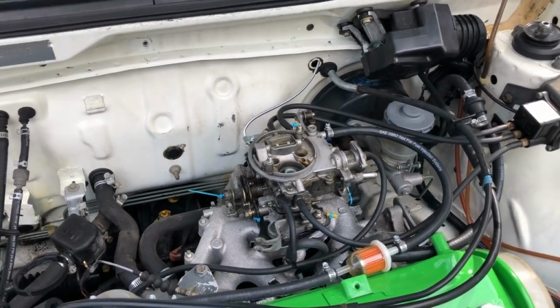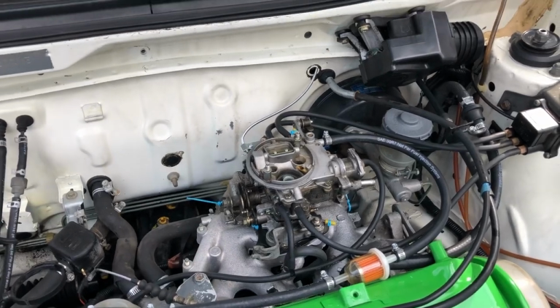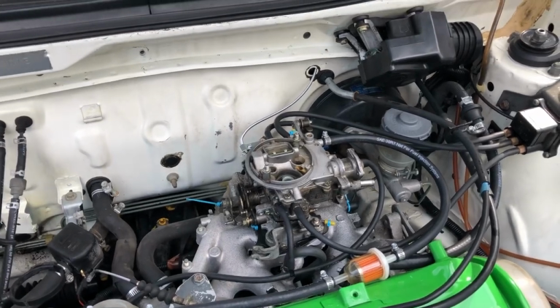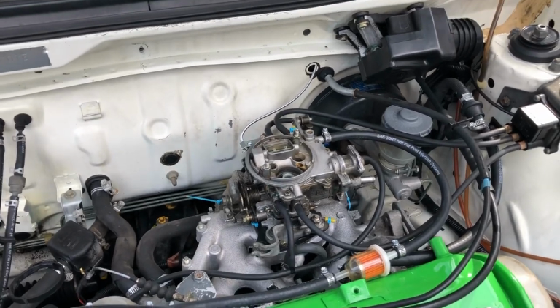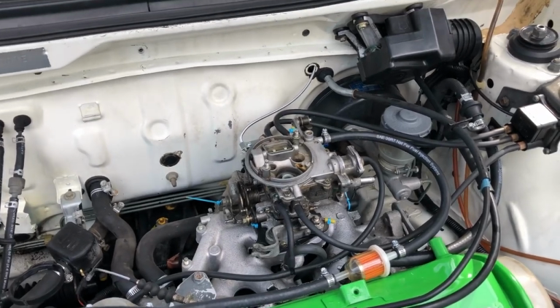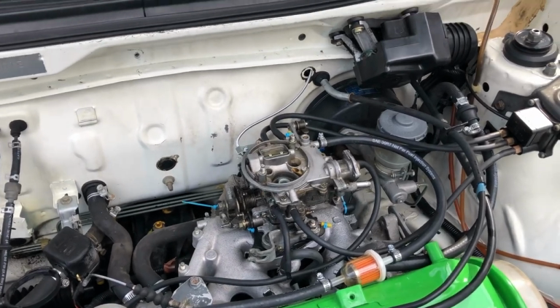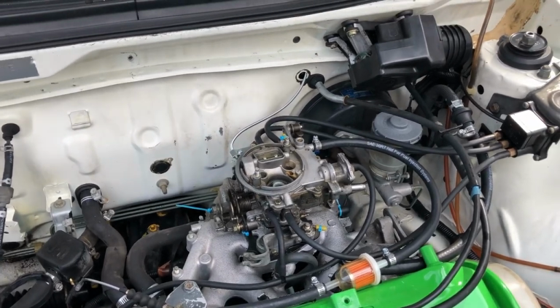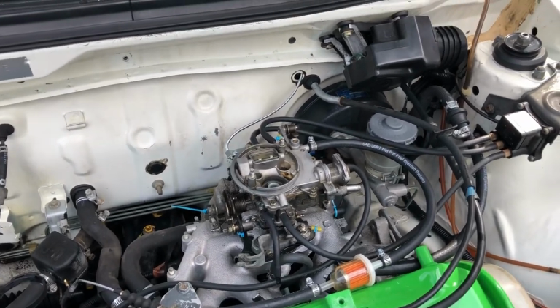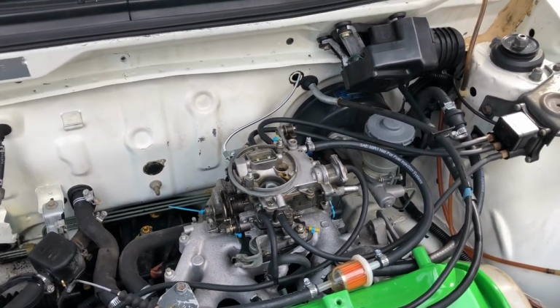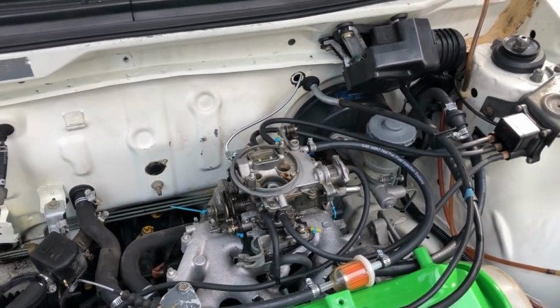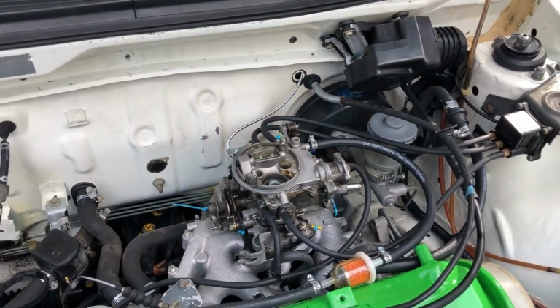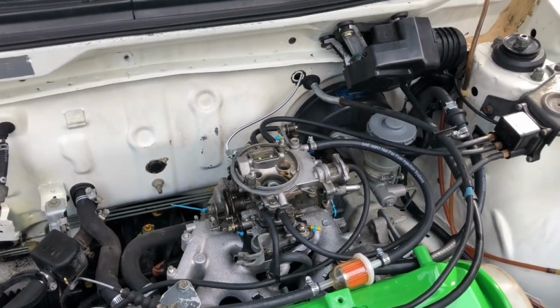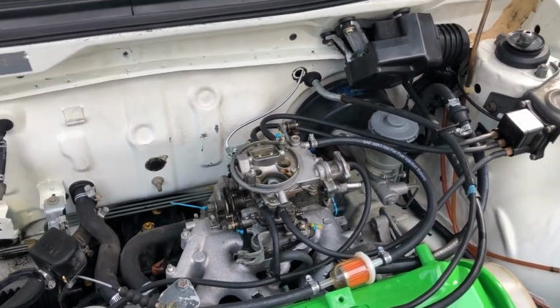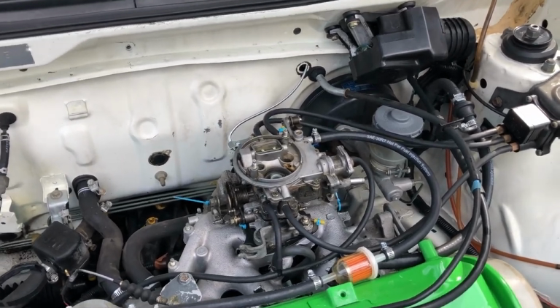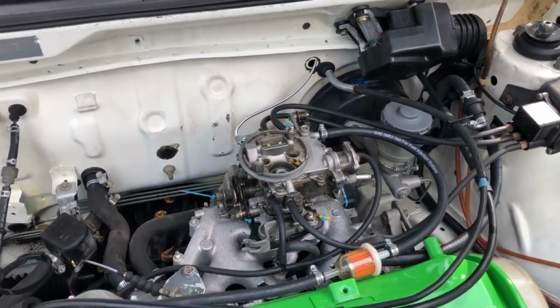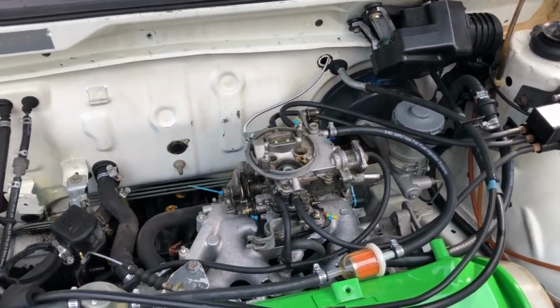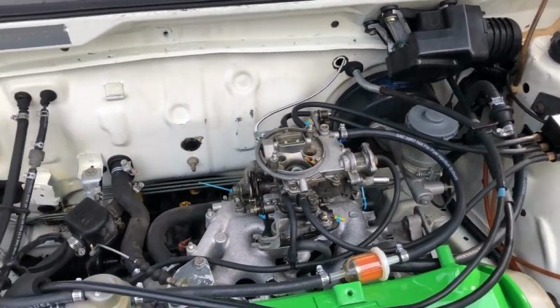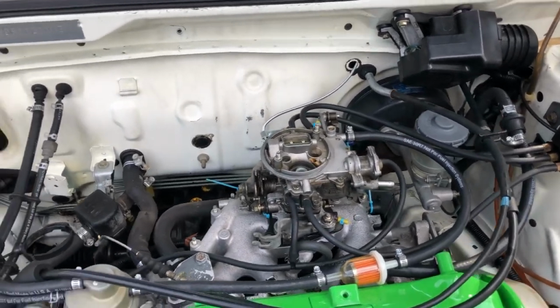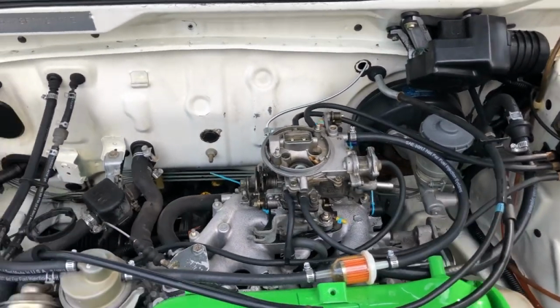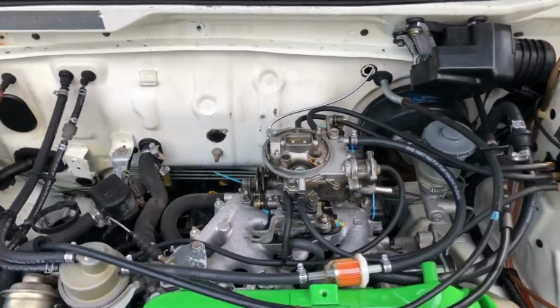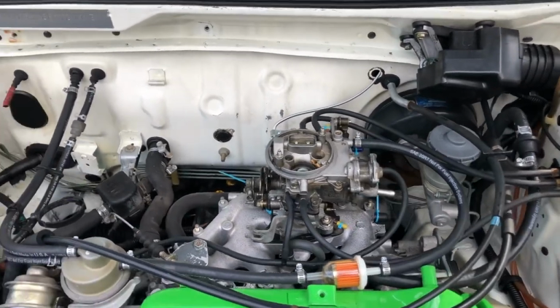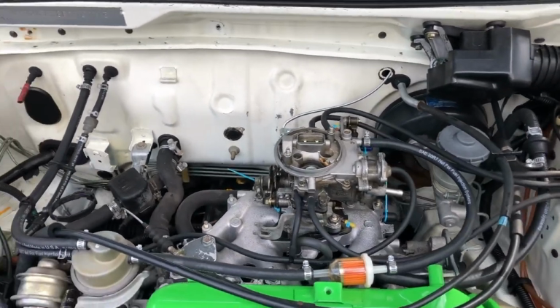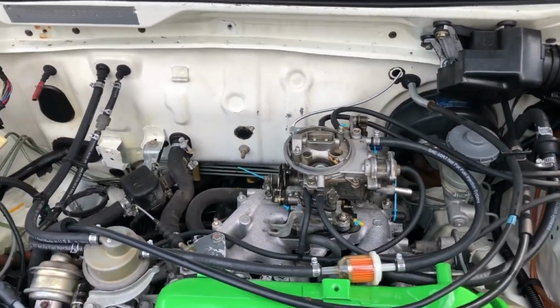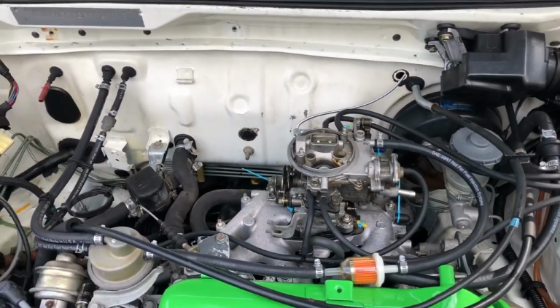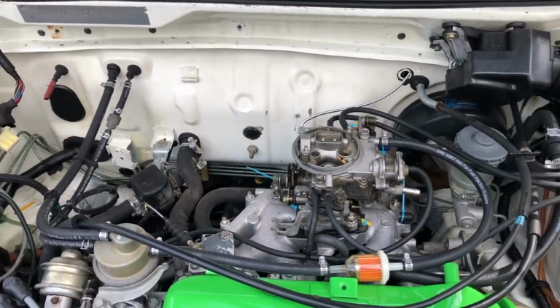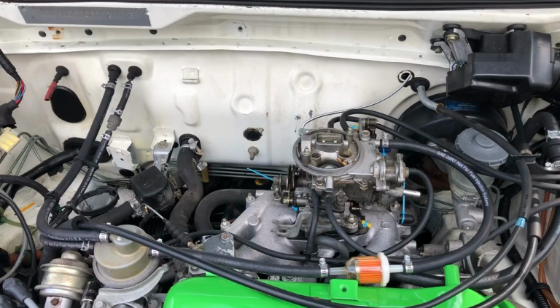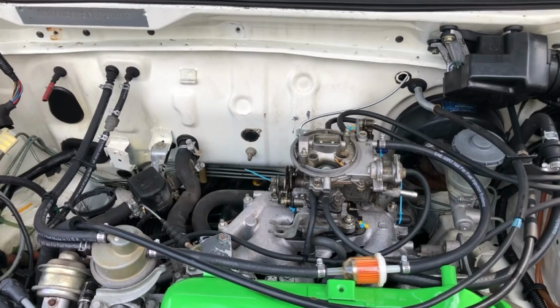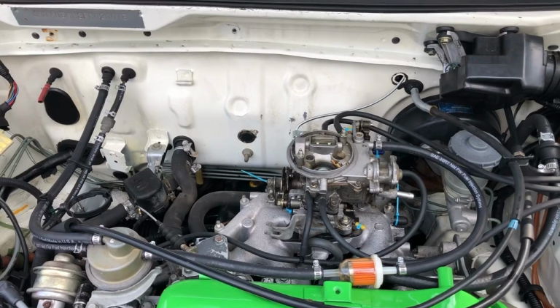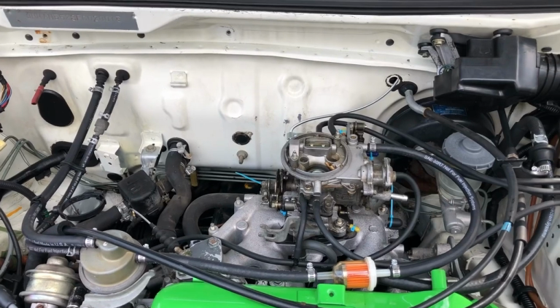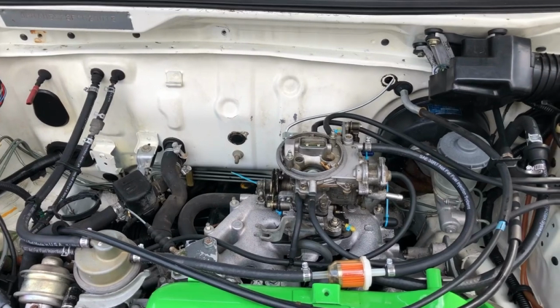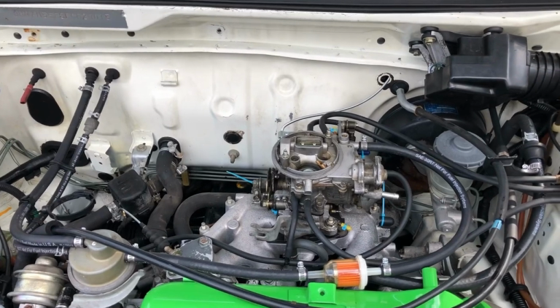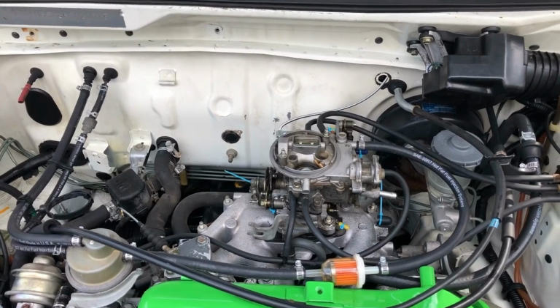Just tighten up all your nuts and bolts, recheck everything, and you're good. Now we're gonna go ahead and move on to the air cleaner.